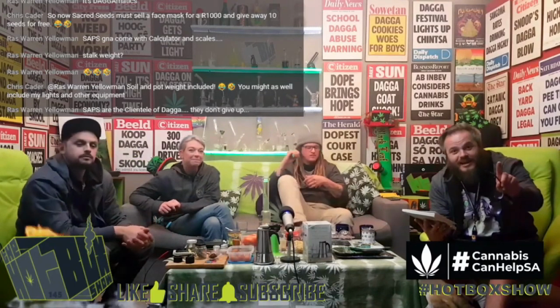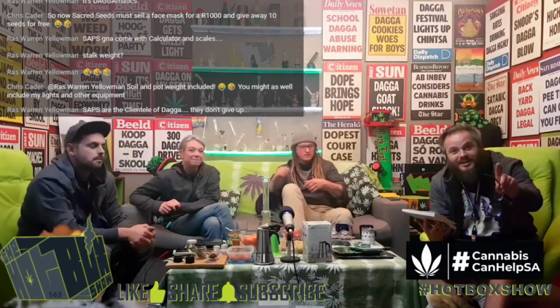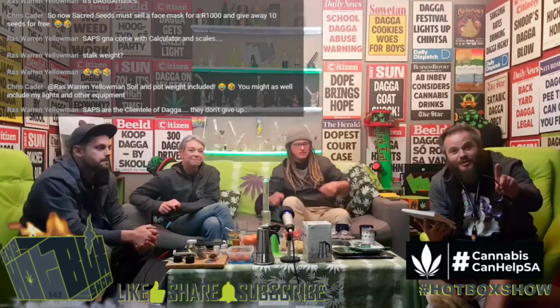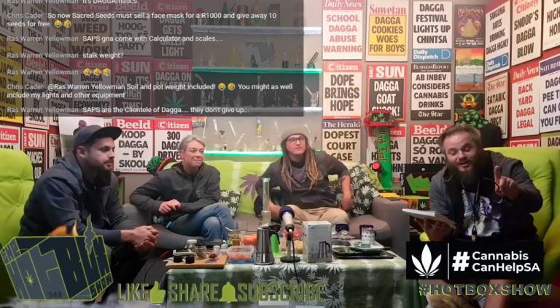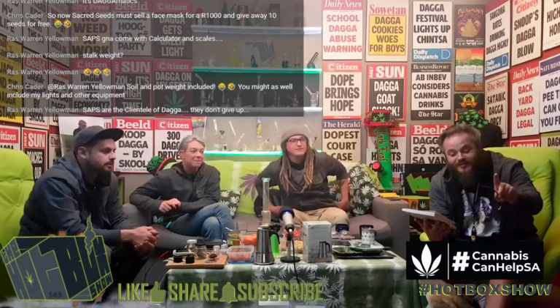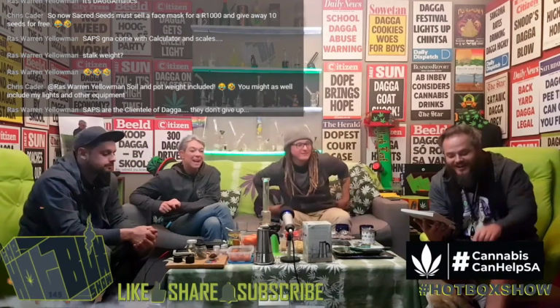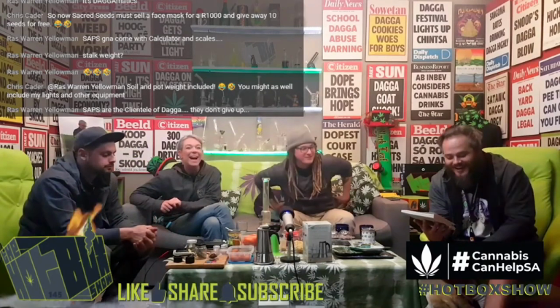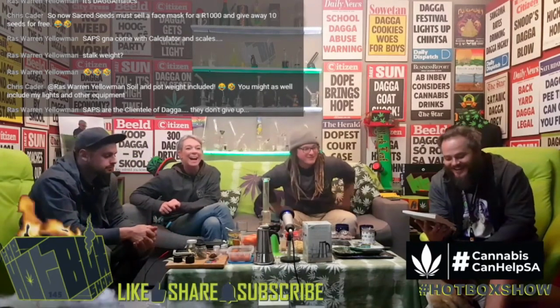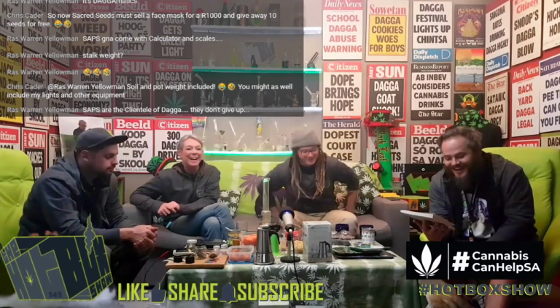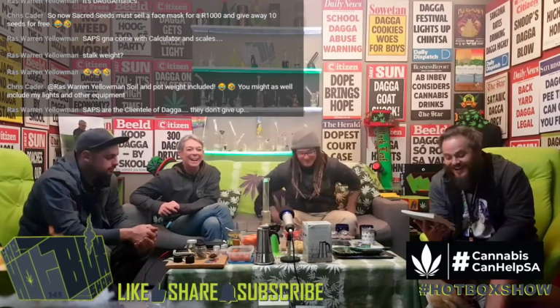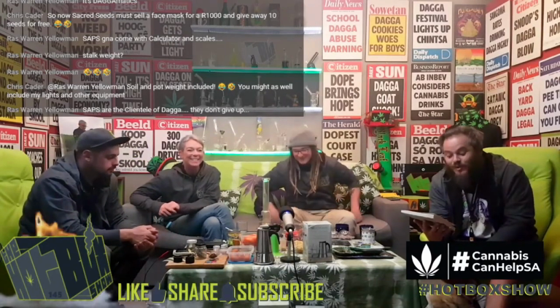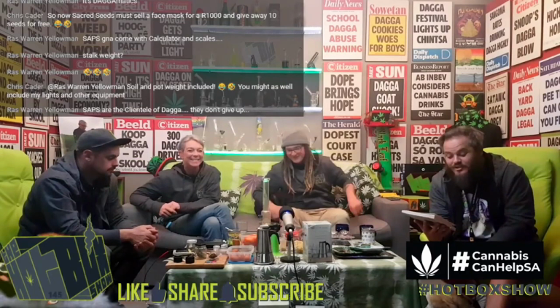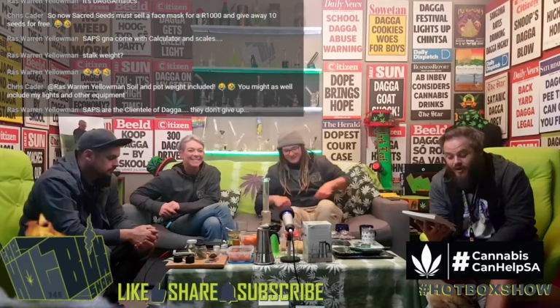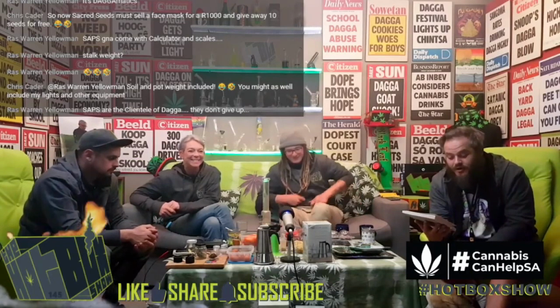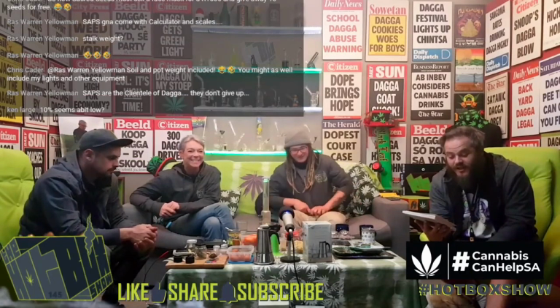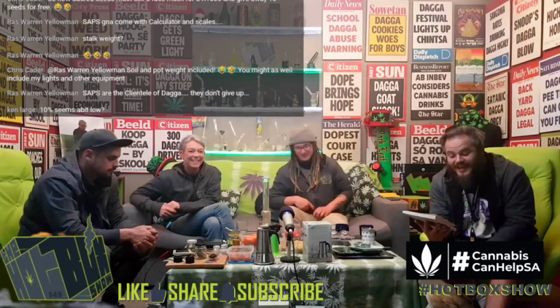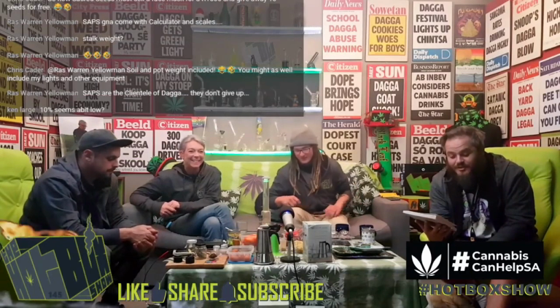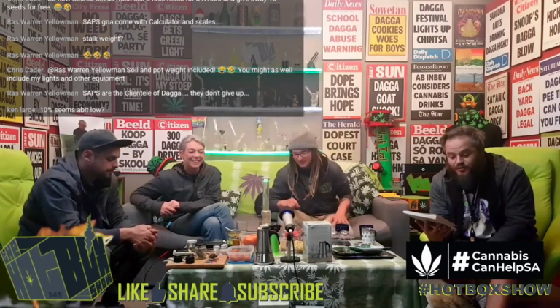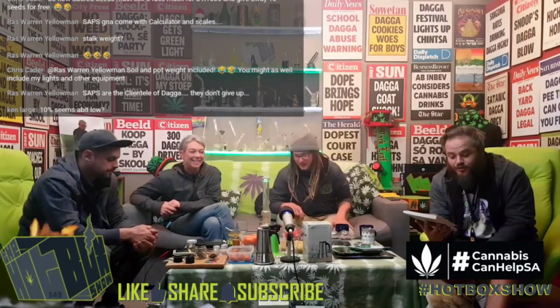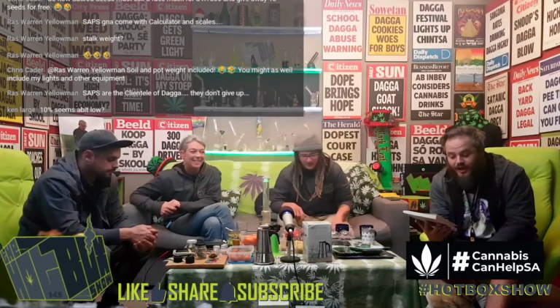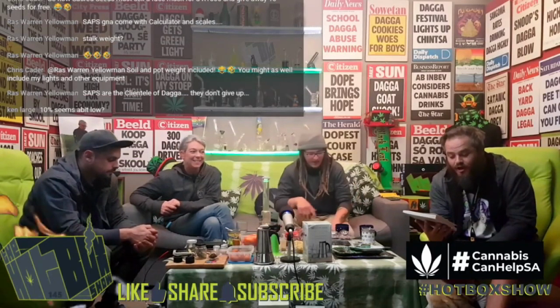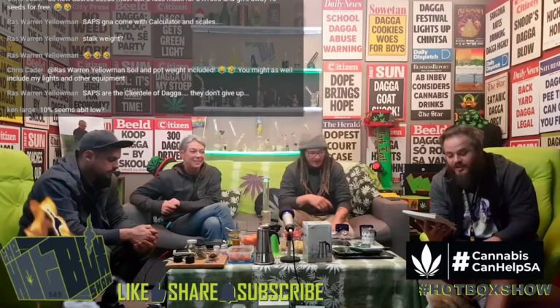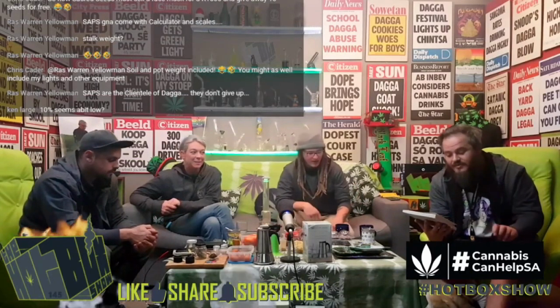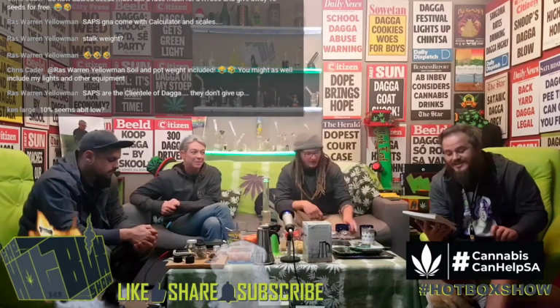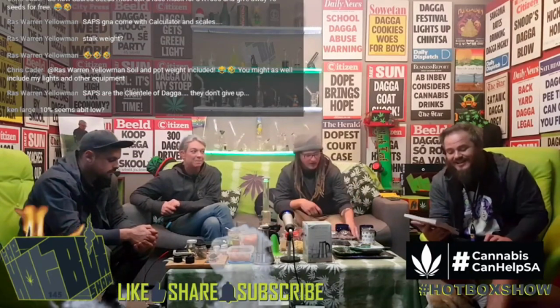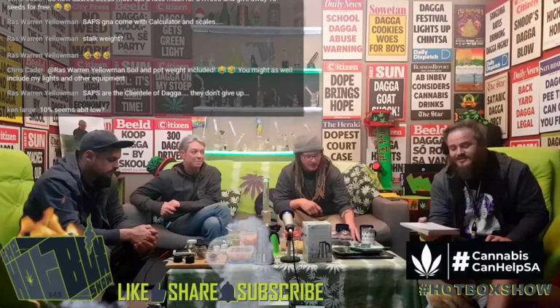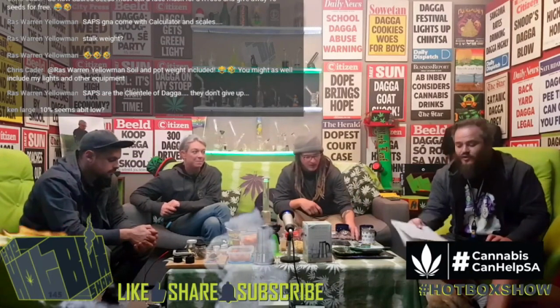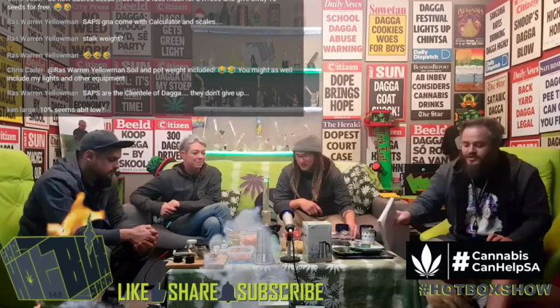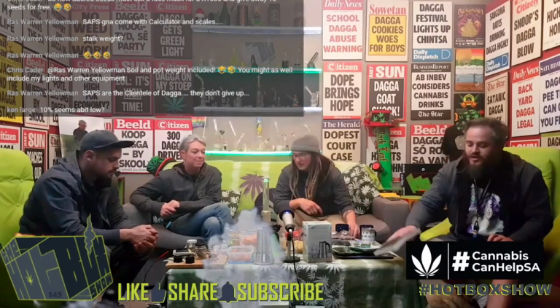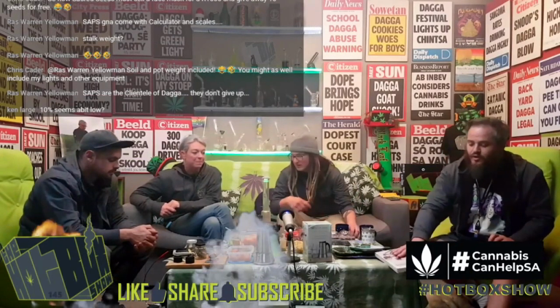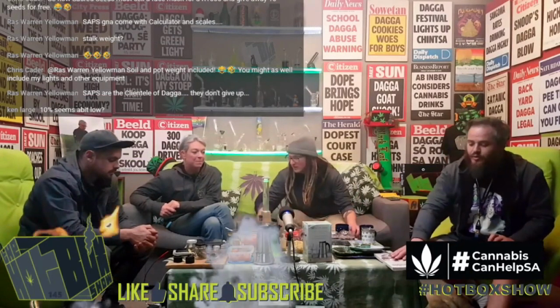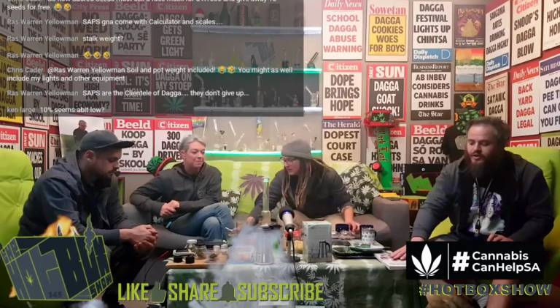Kelly is also known as hashtag upboxer, and she runs a blog called The Cannabis Crew. At Home with Cannabis is Kelly's first cookbook.